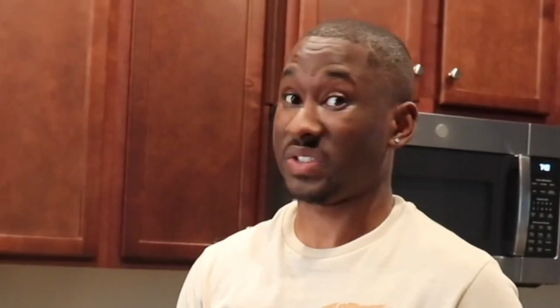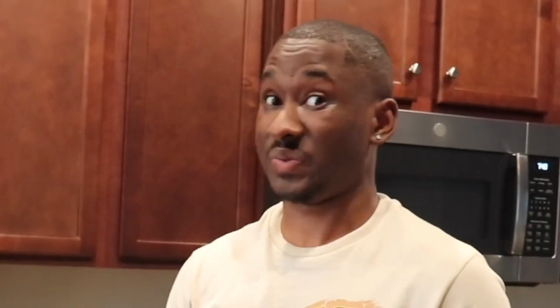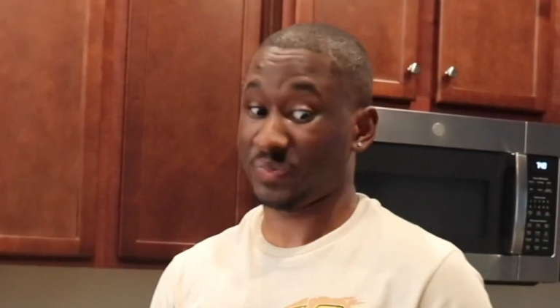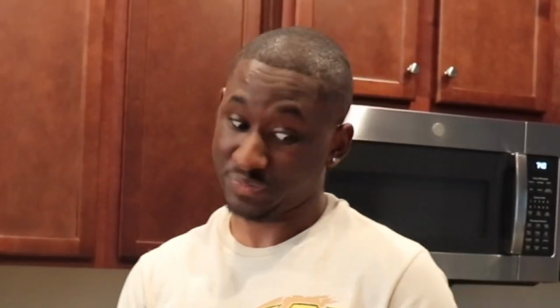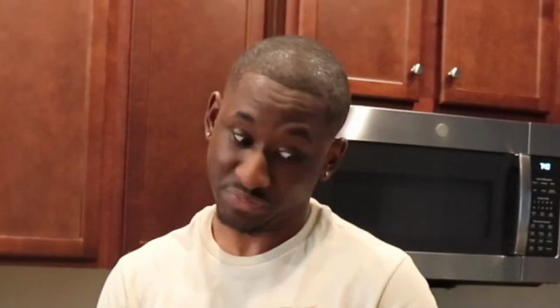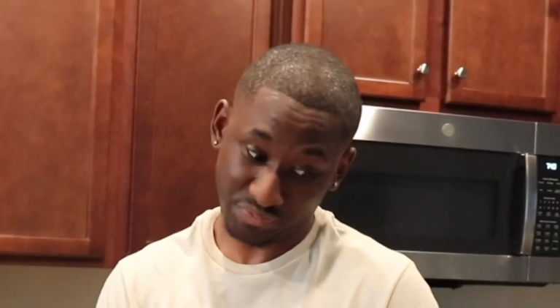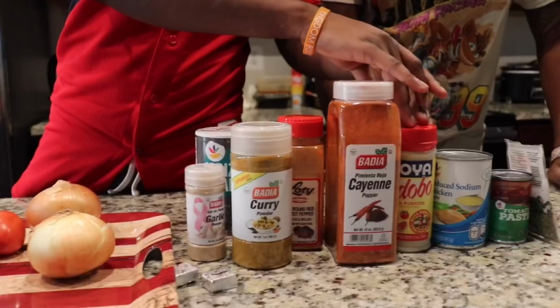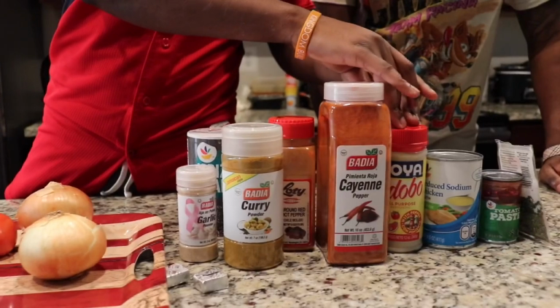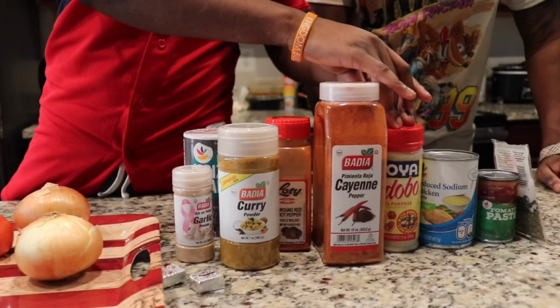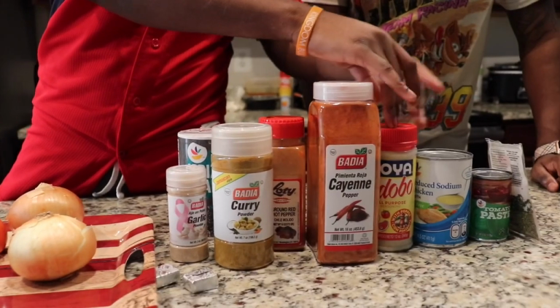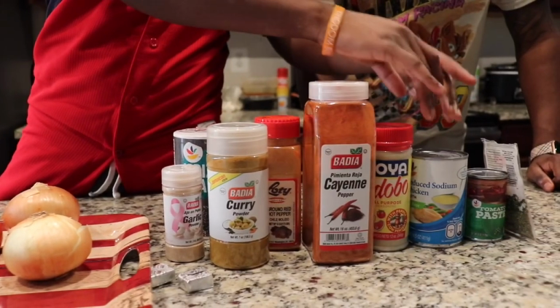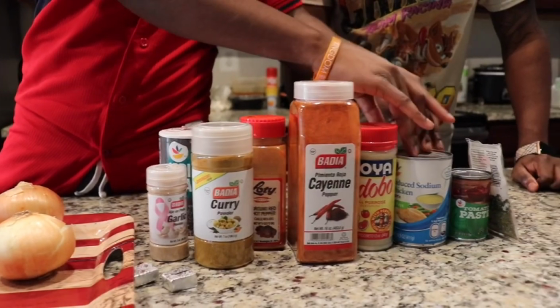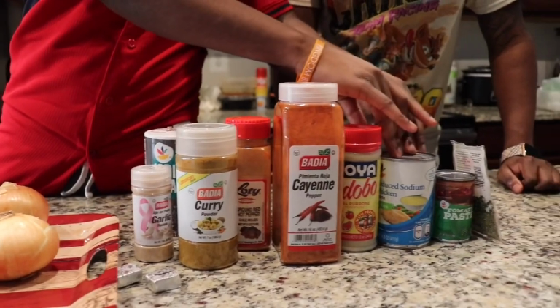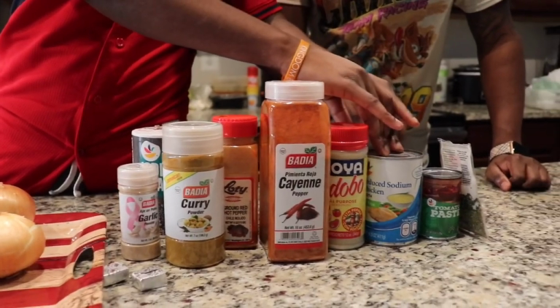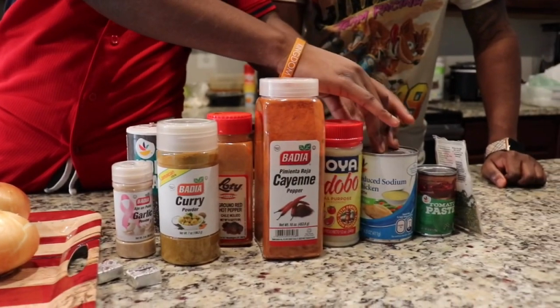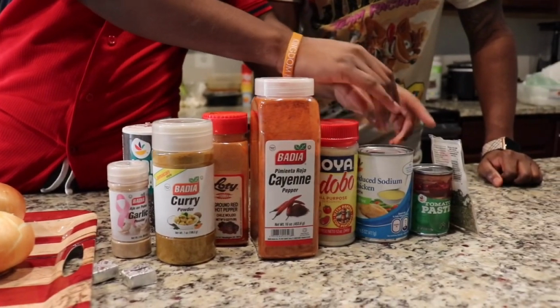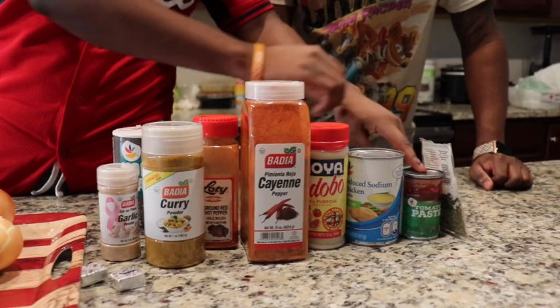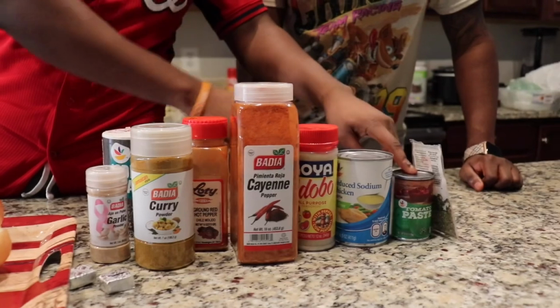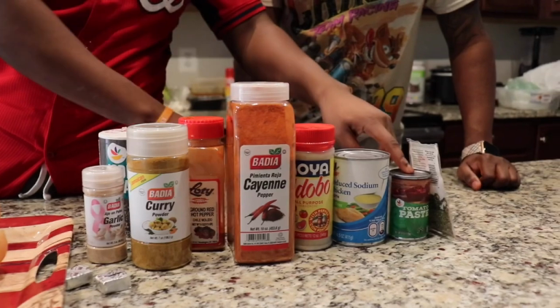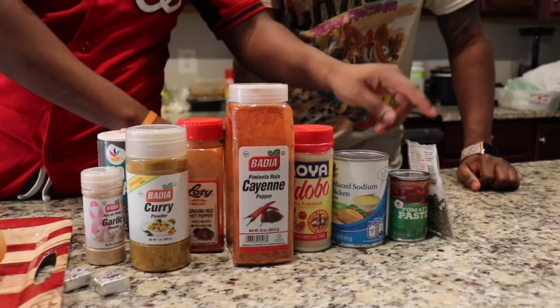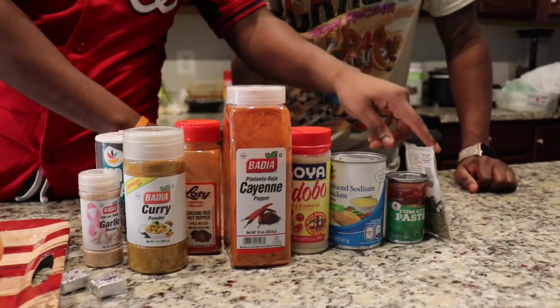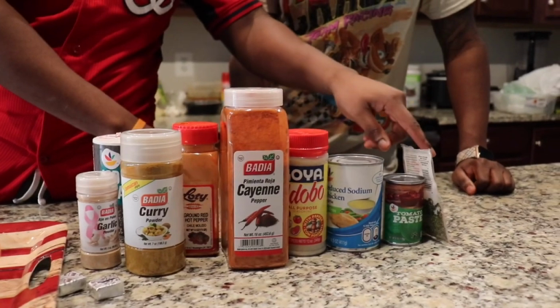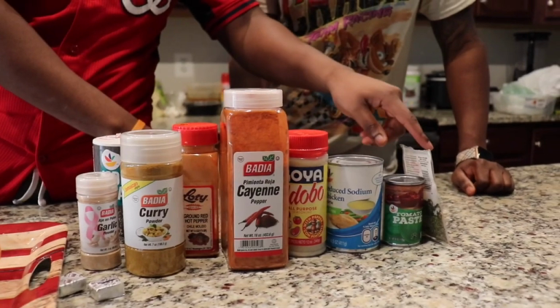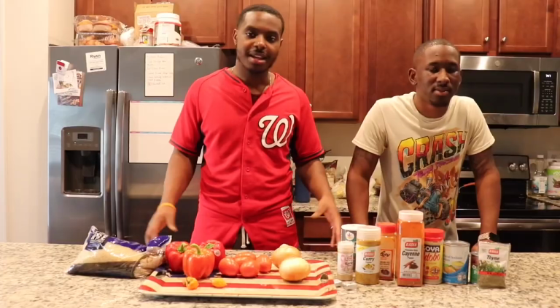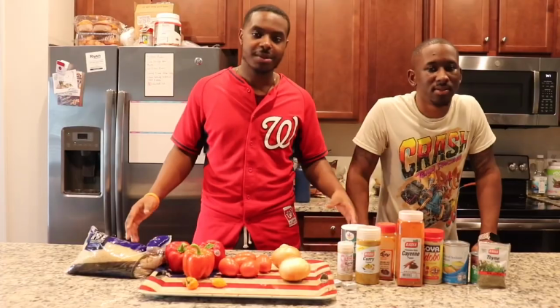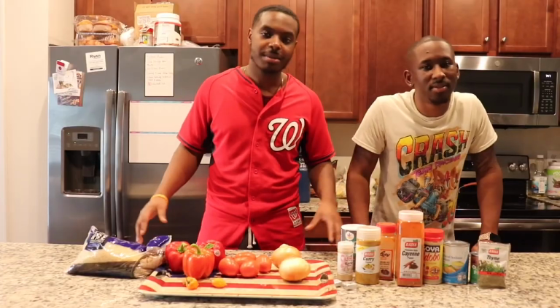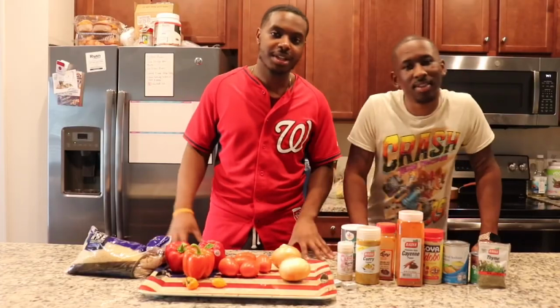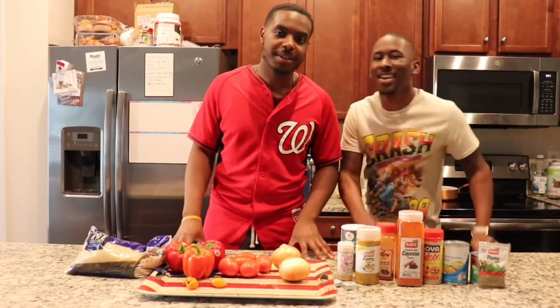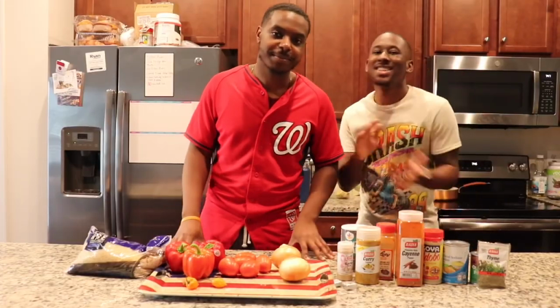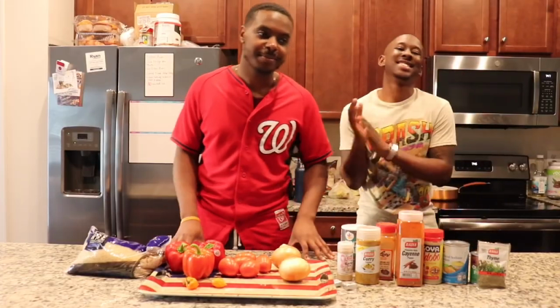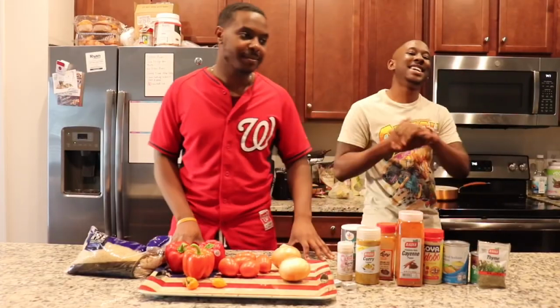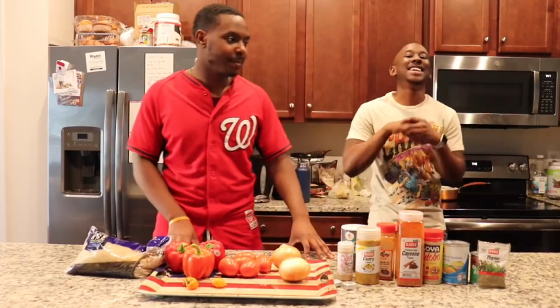I don't like that. Adobo, chicken broth, tomato paste, and thyme. Now it's time to cook it, let's get it!